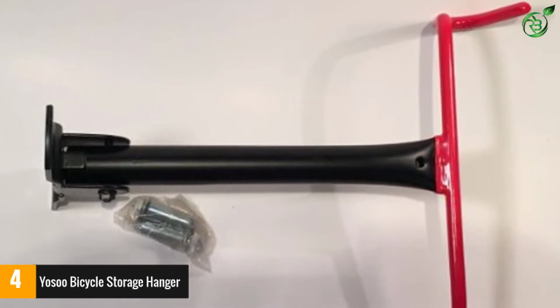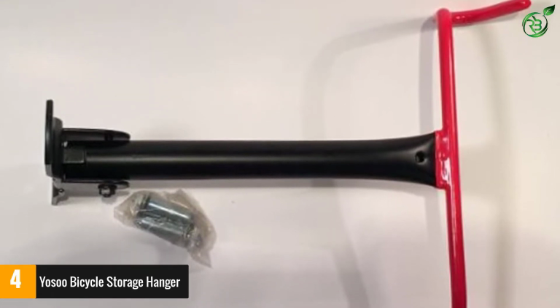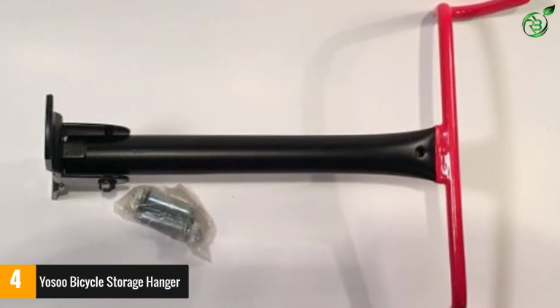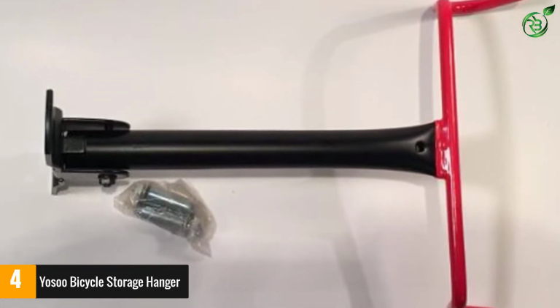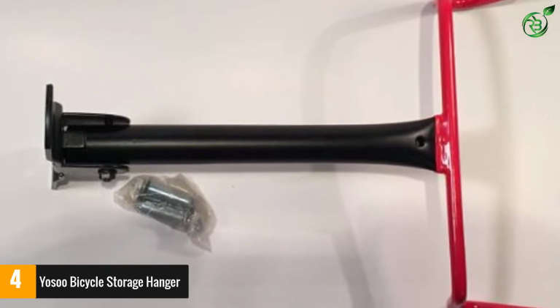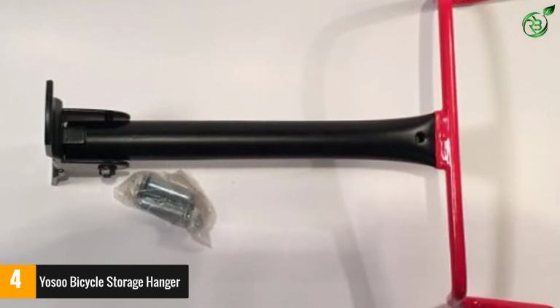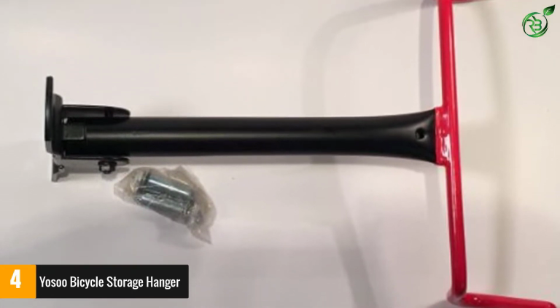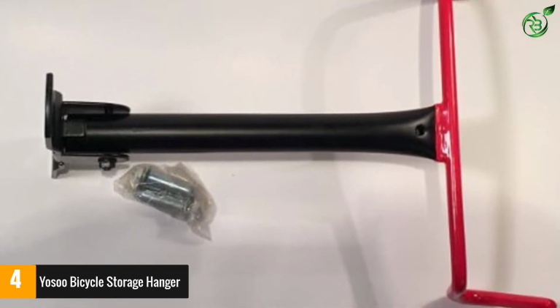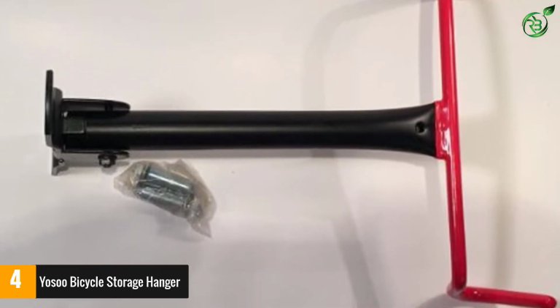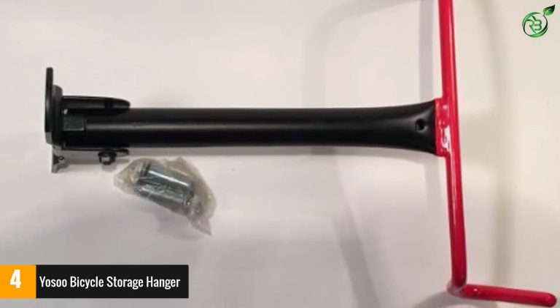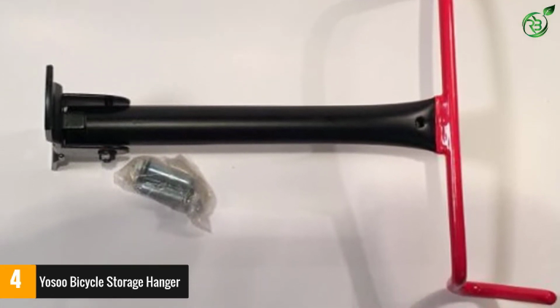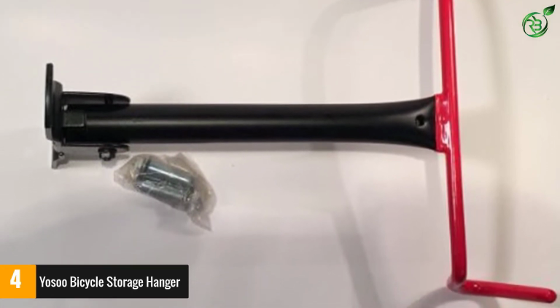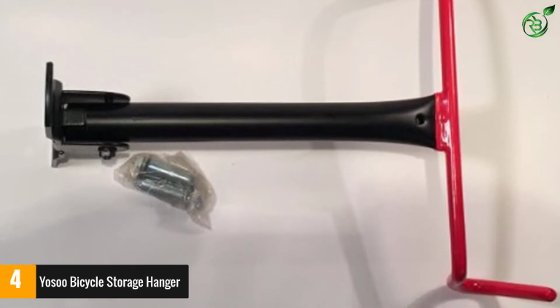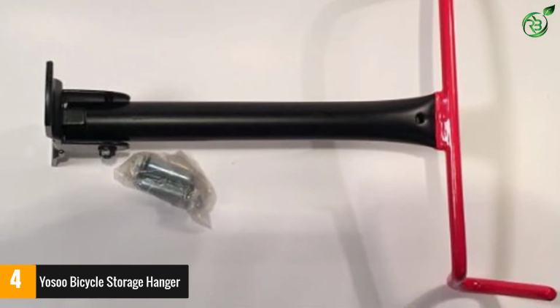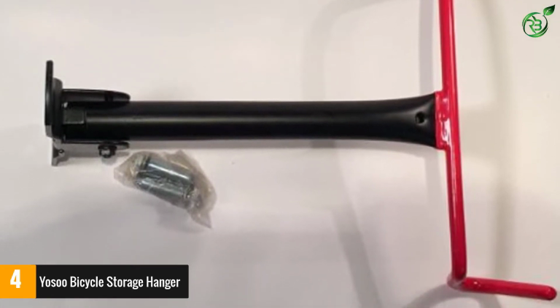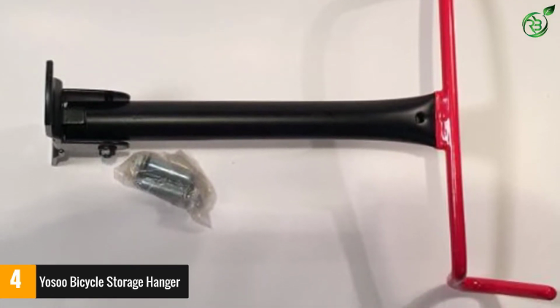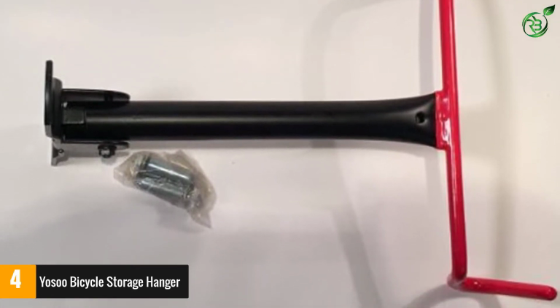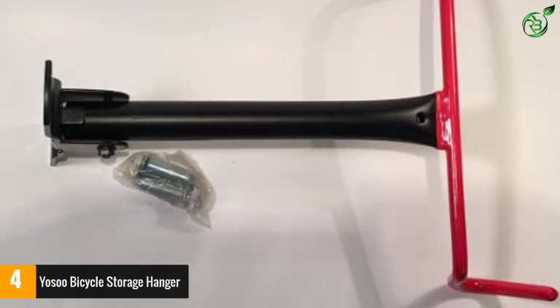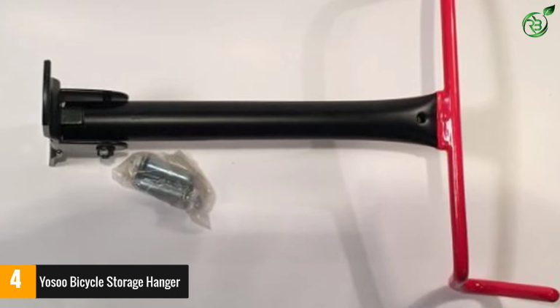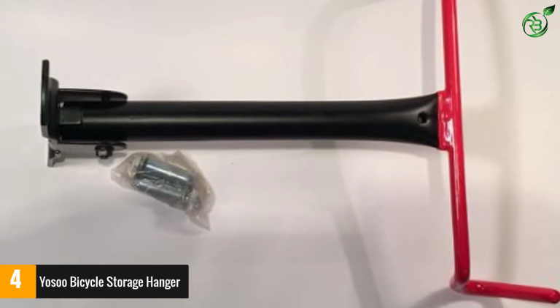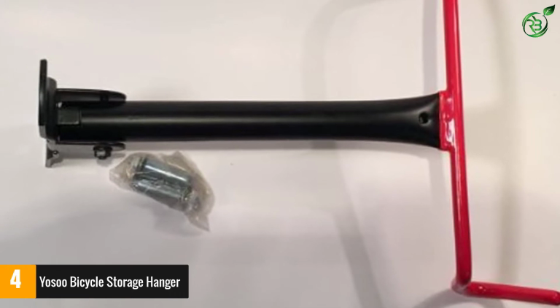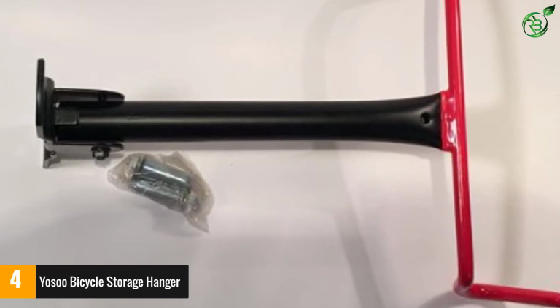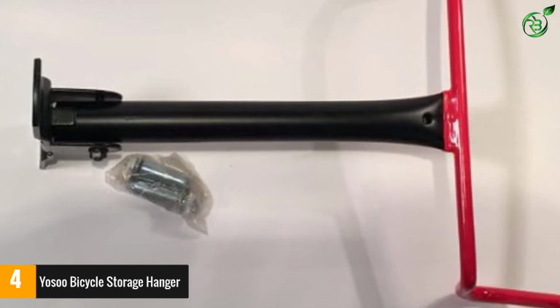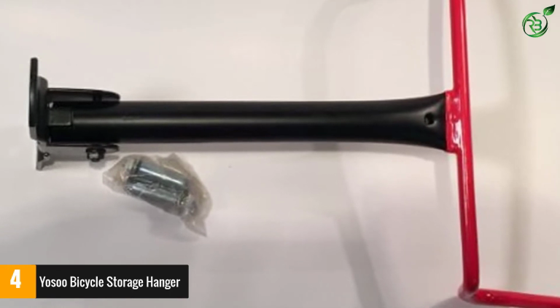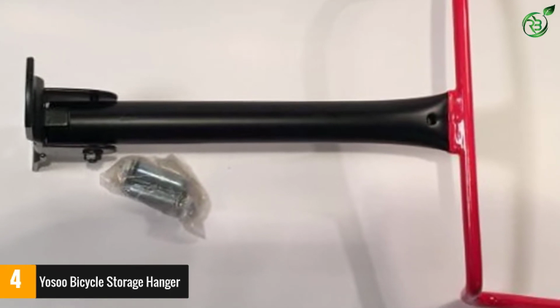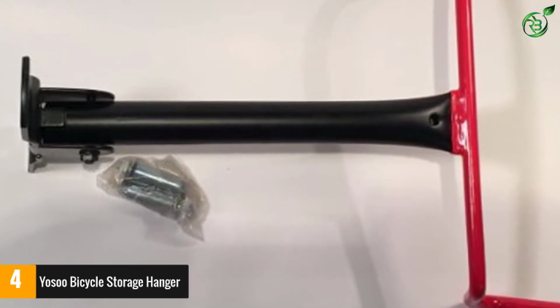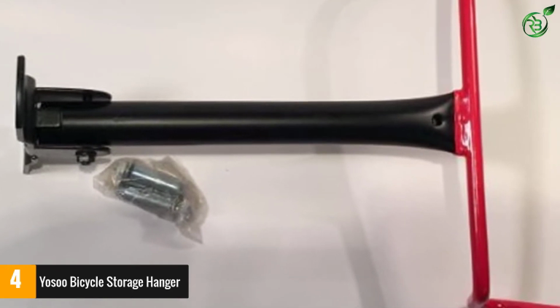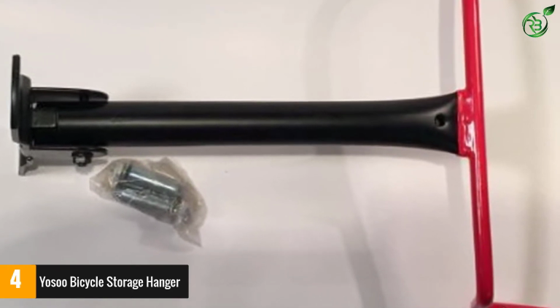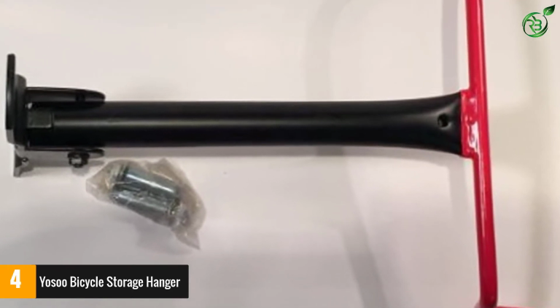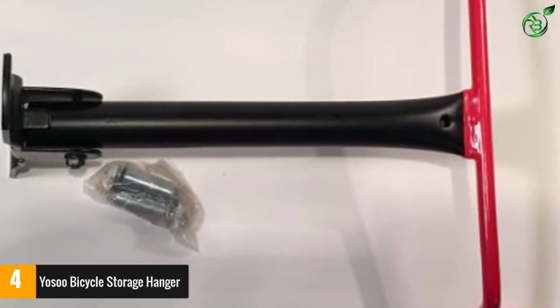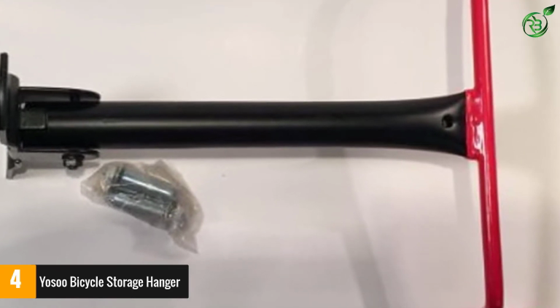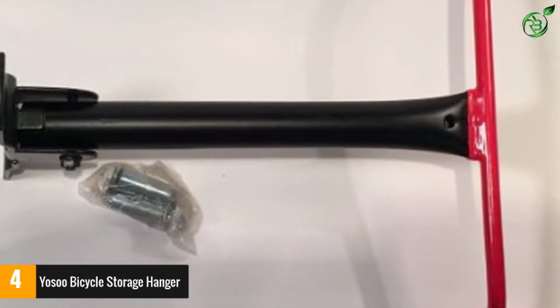The wall-mount bike hanger is designed to hang your bike by its frame for bicycle demonstration or for saving valuable space in your shed or garage.